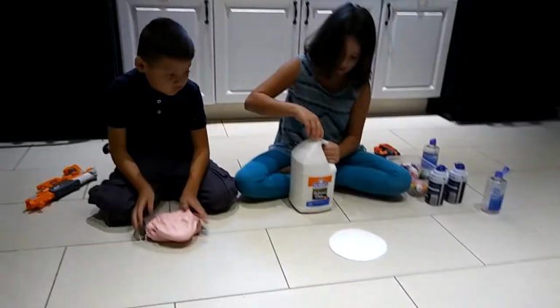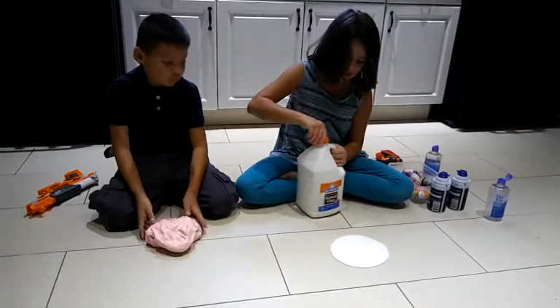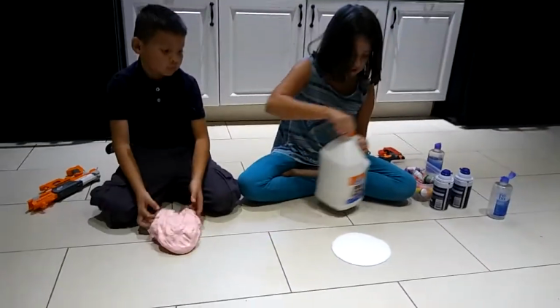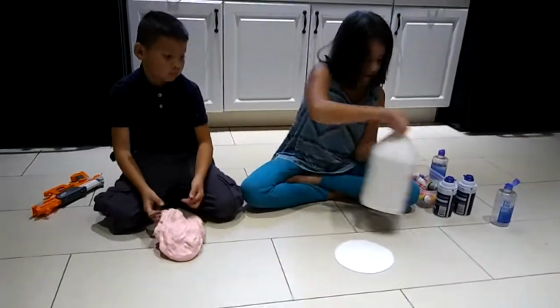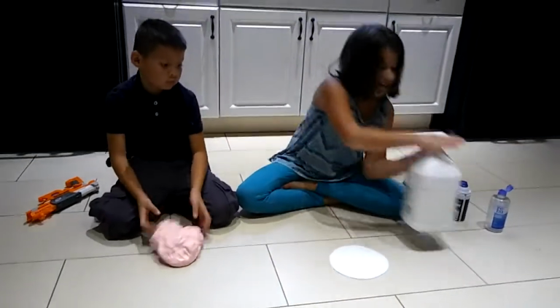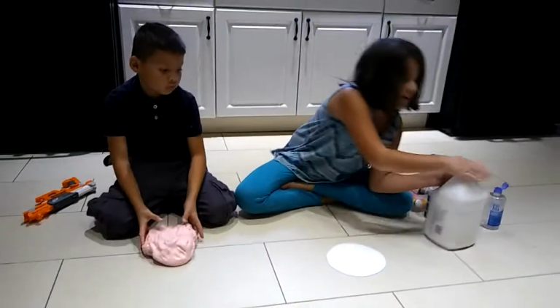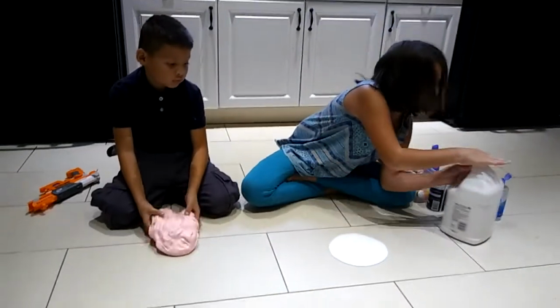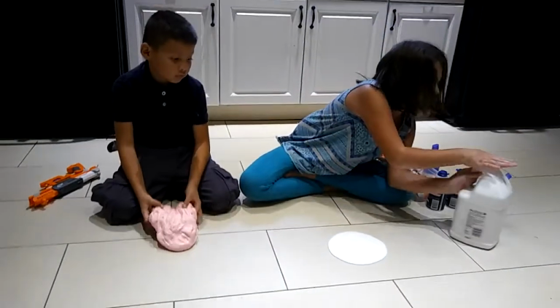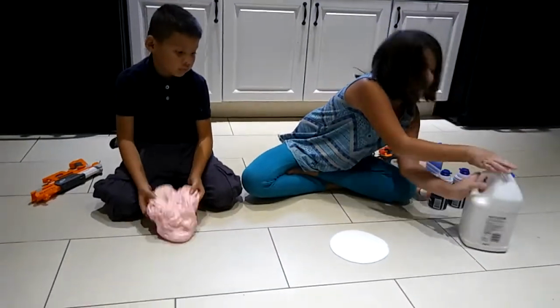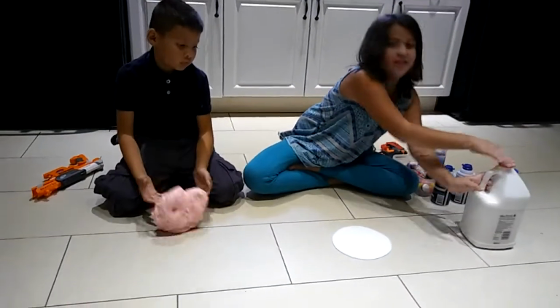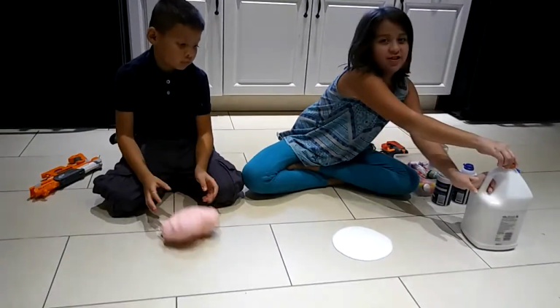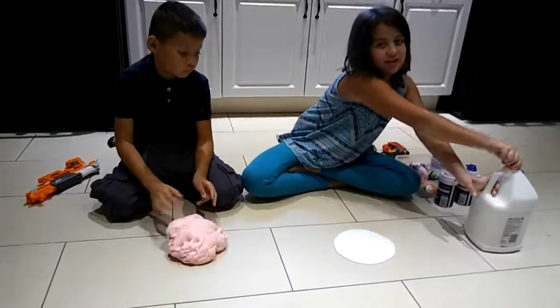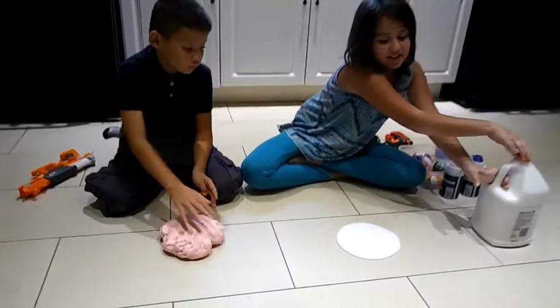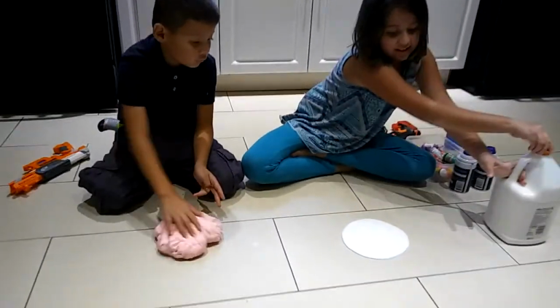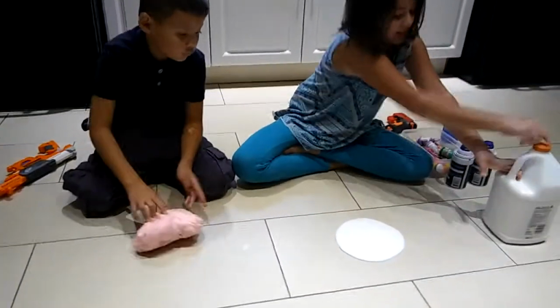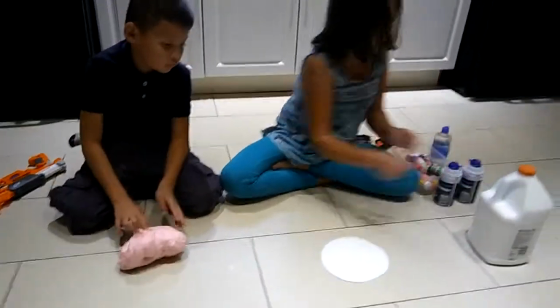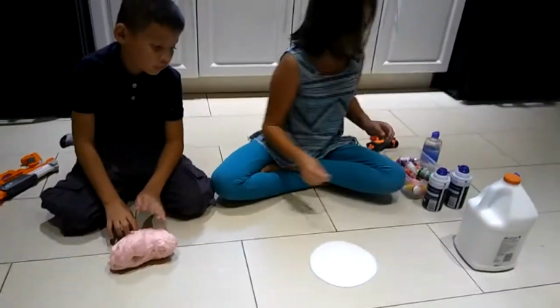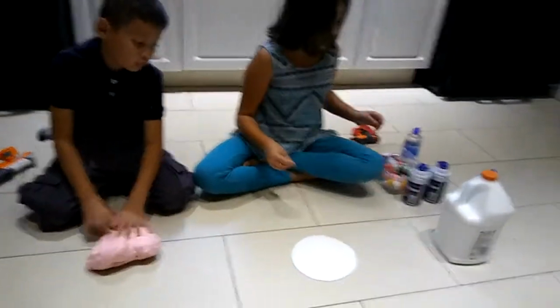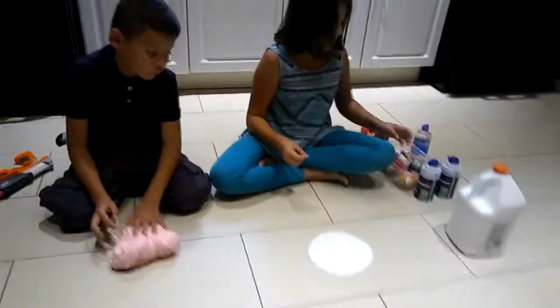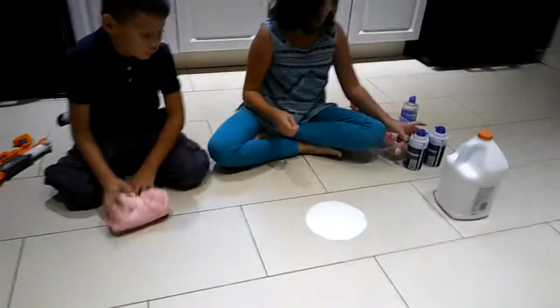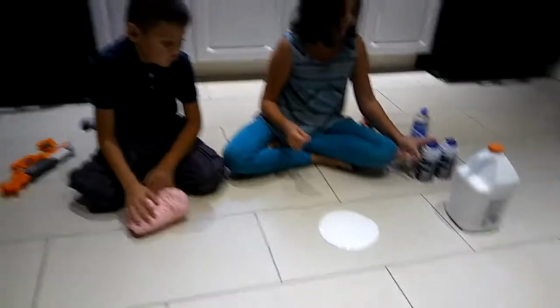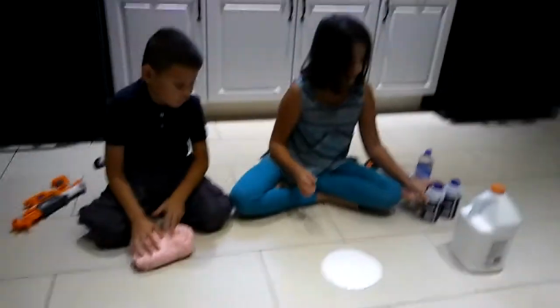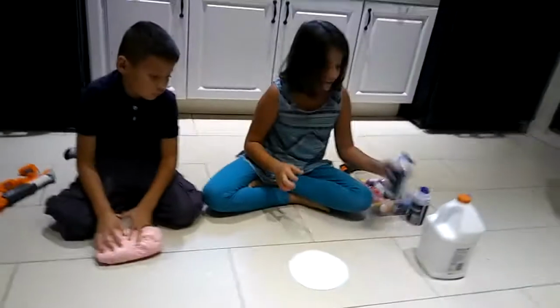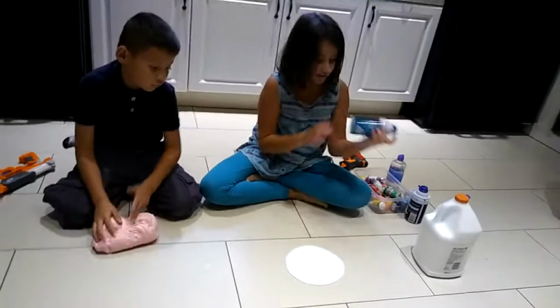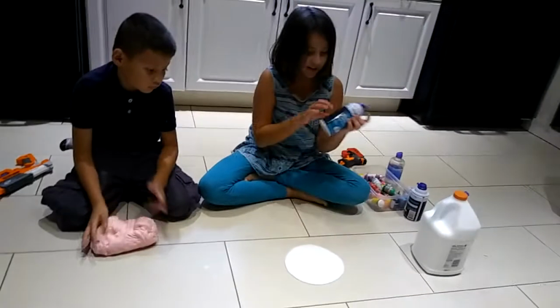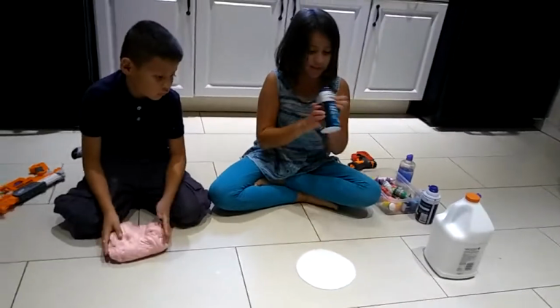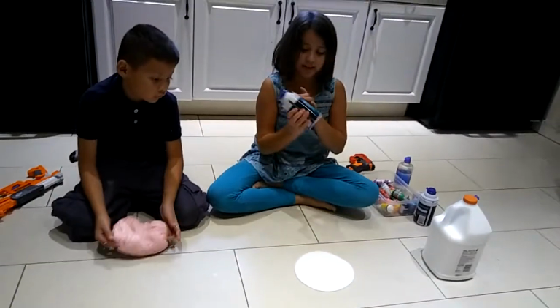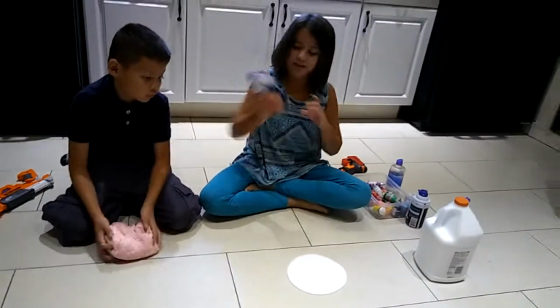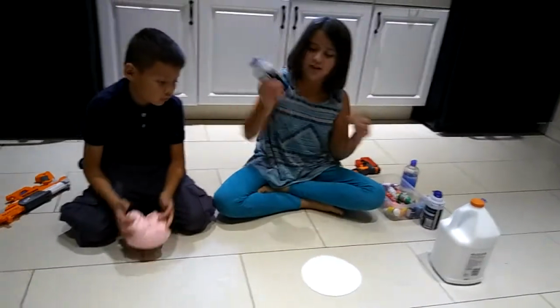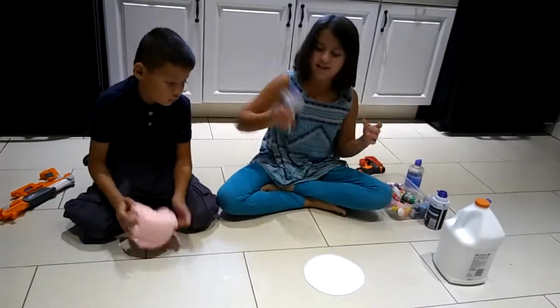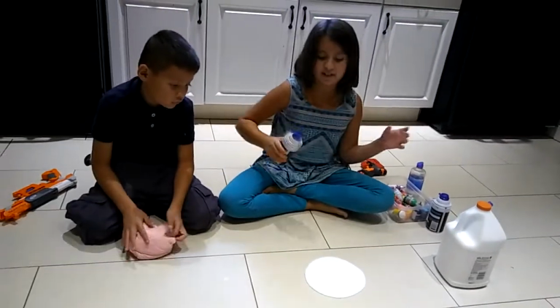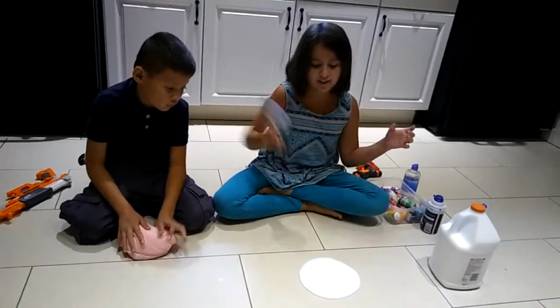And now what you need is some shaving cream.